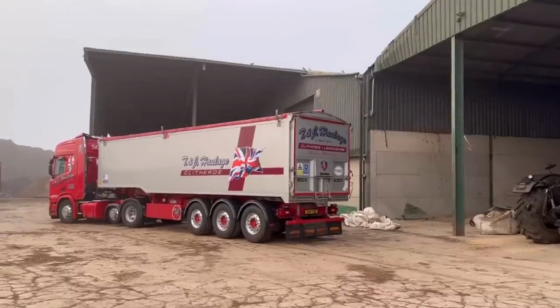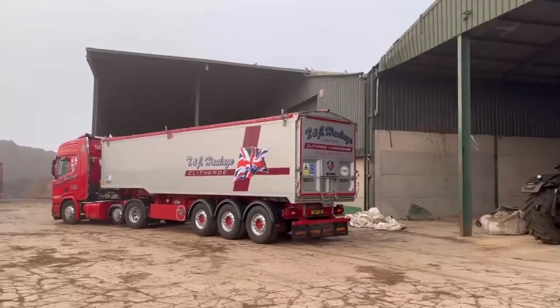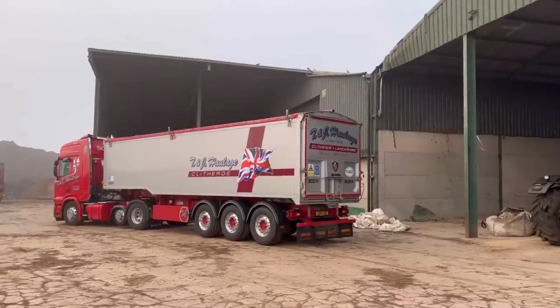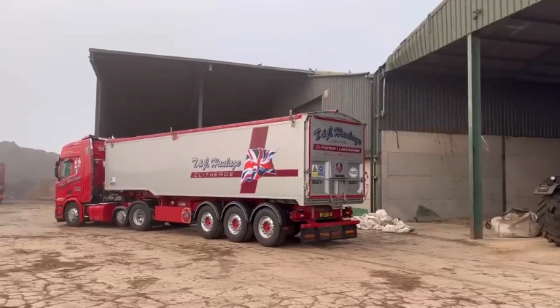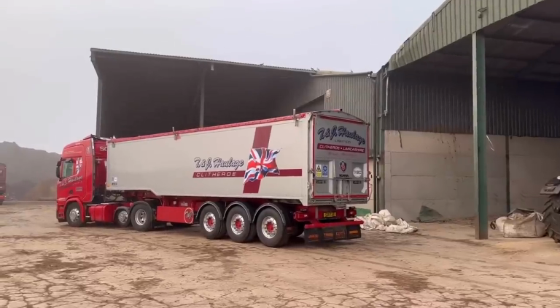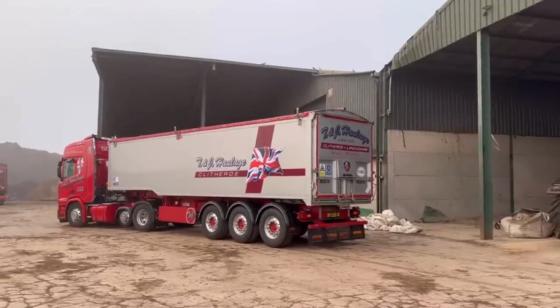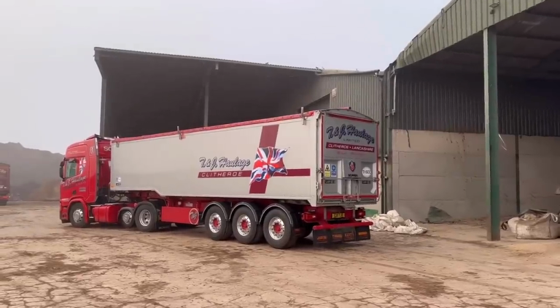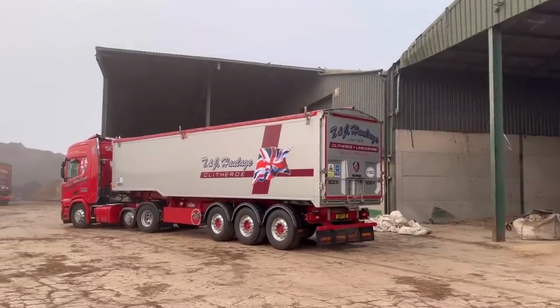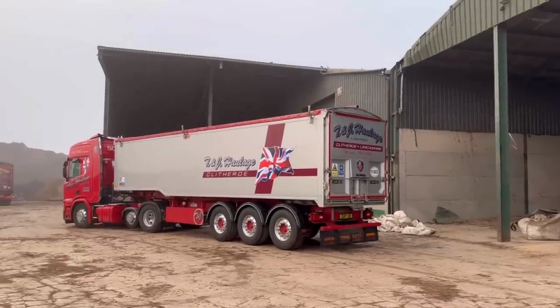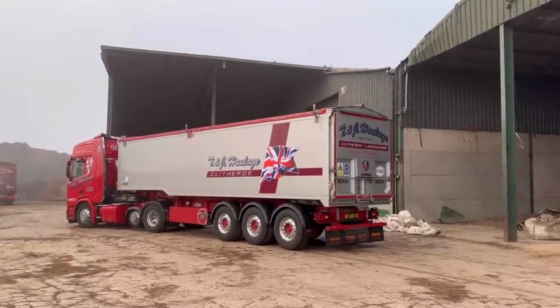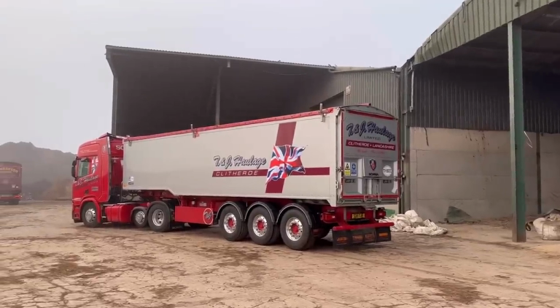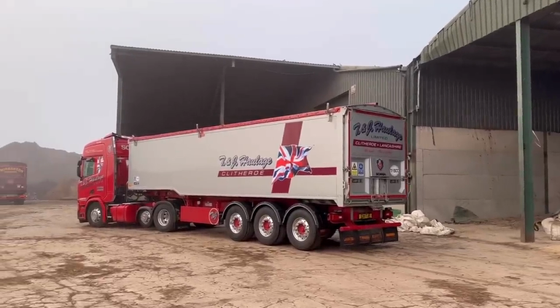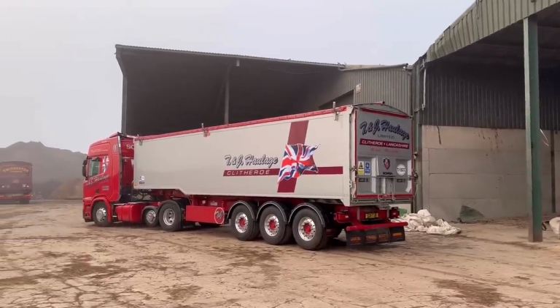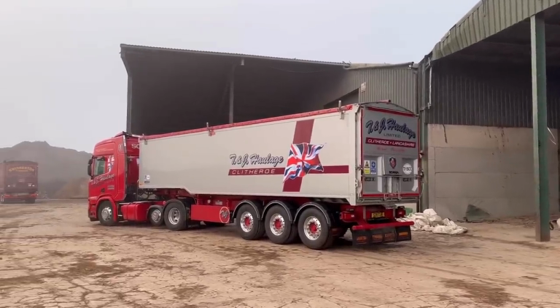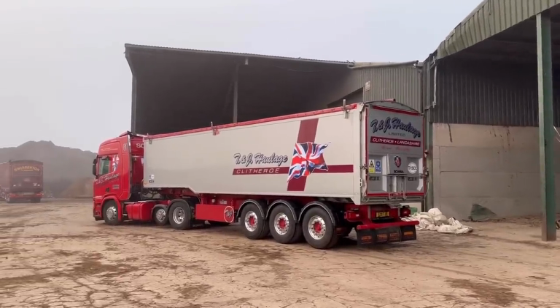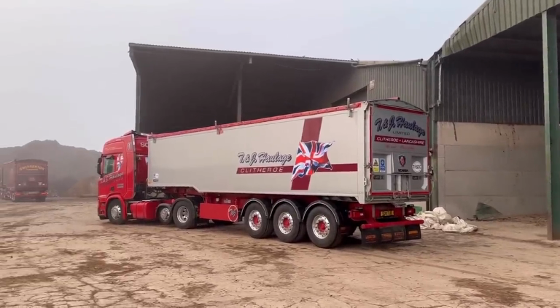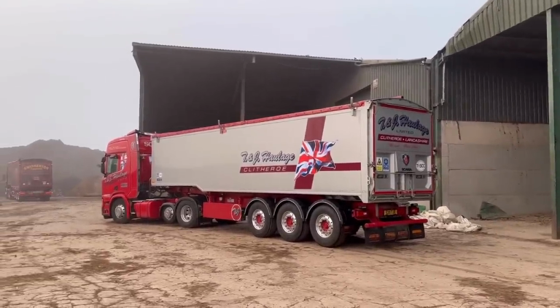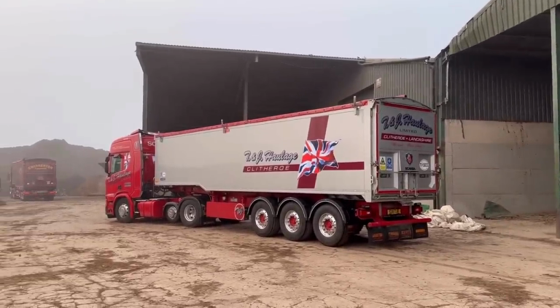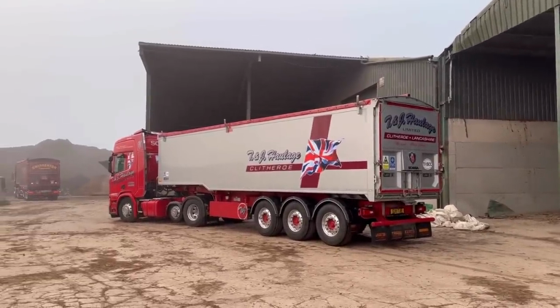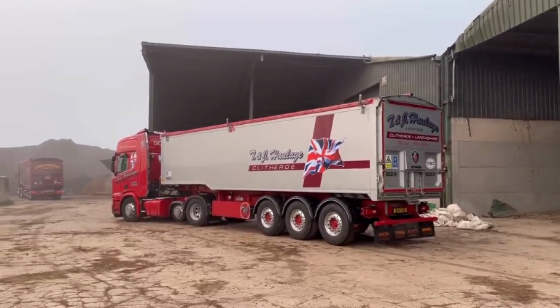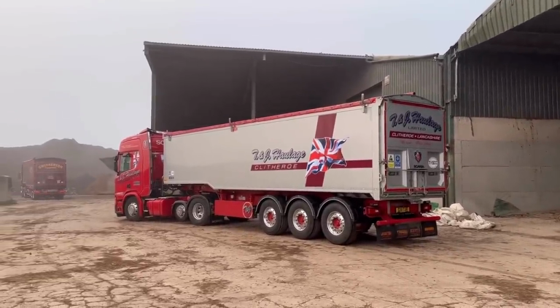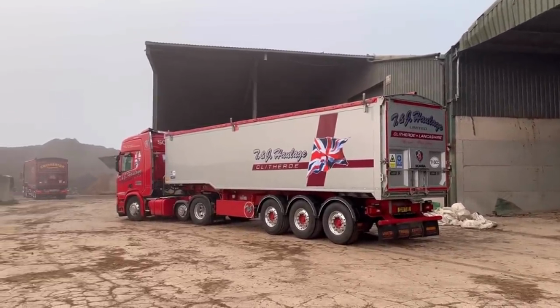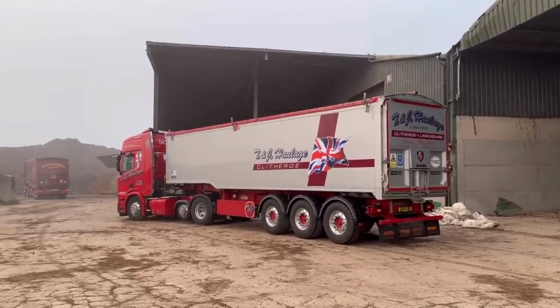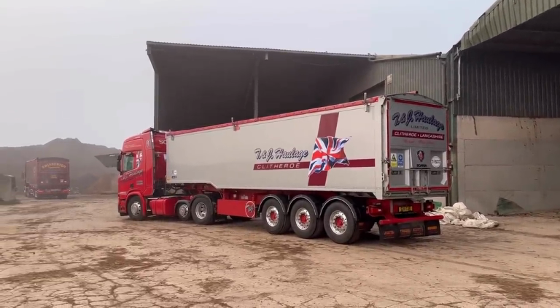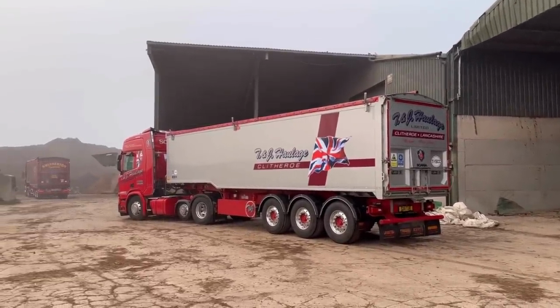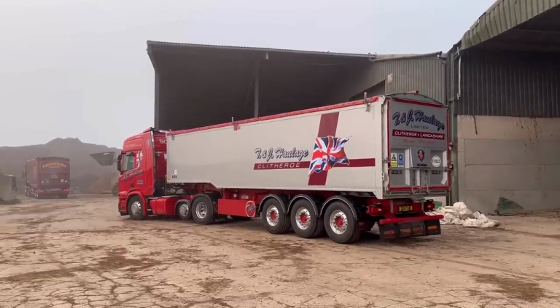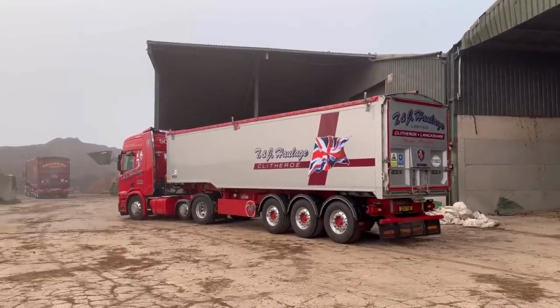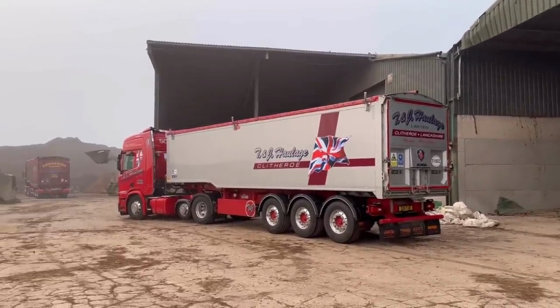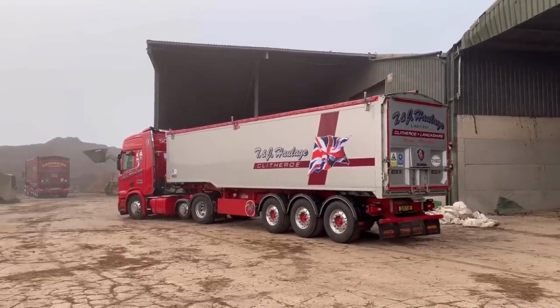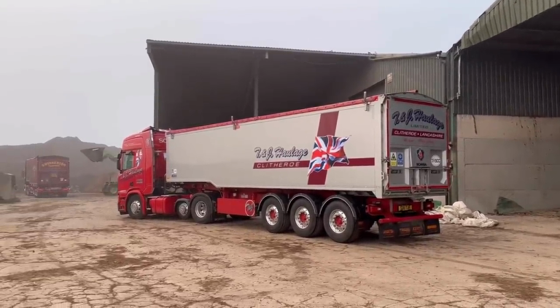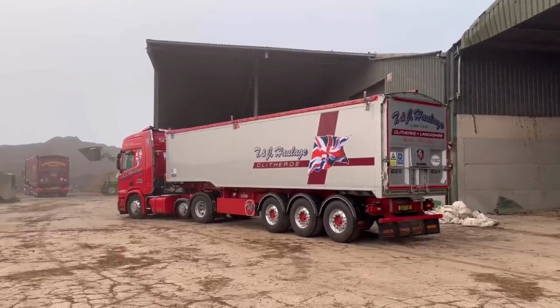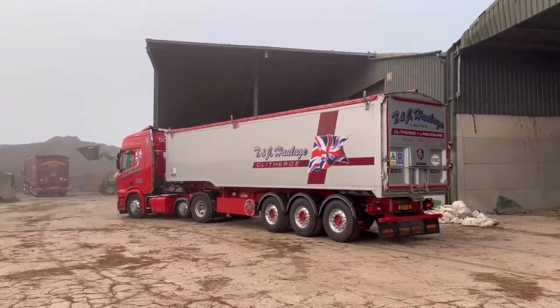We've also got the T20 in and Swinnerton's wagon as well getting loaded.